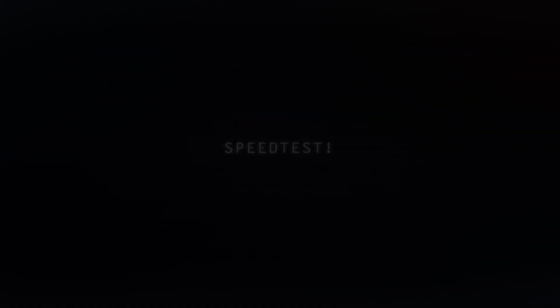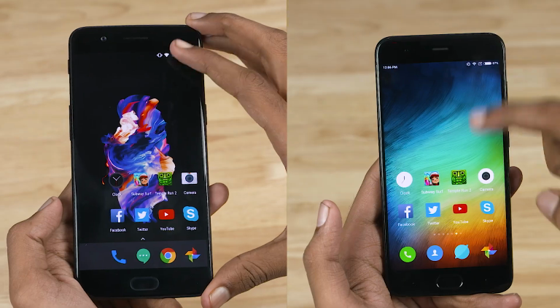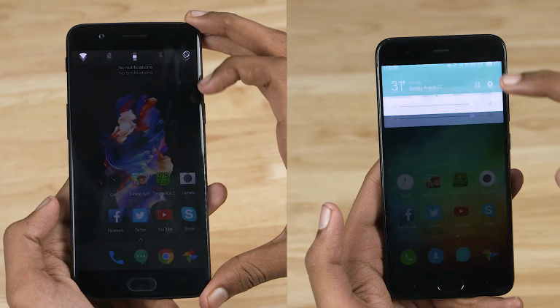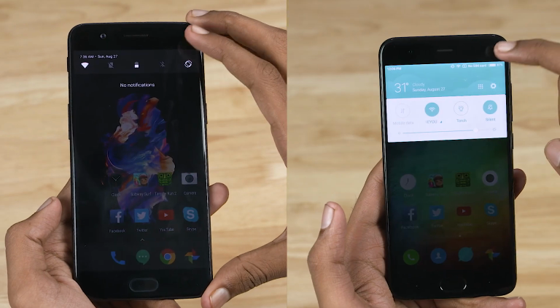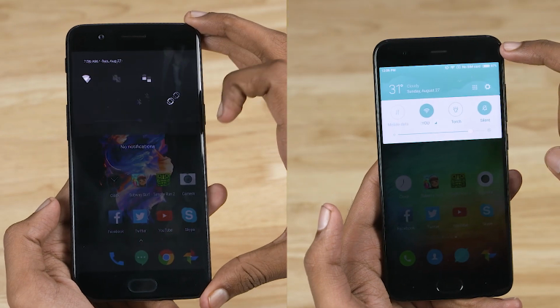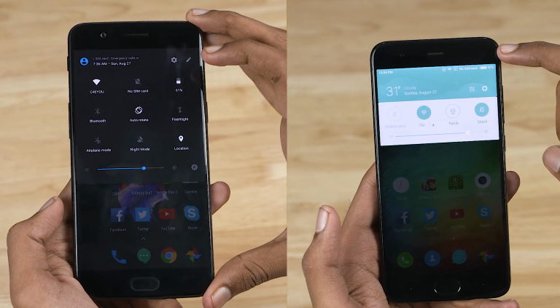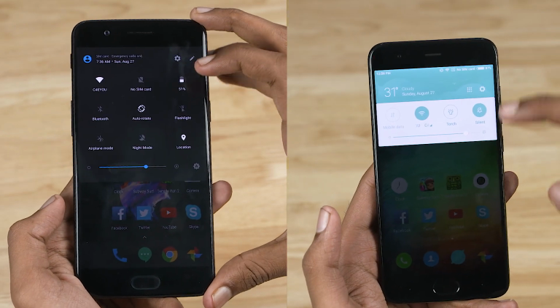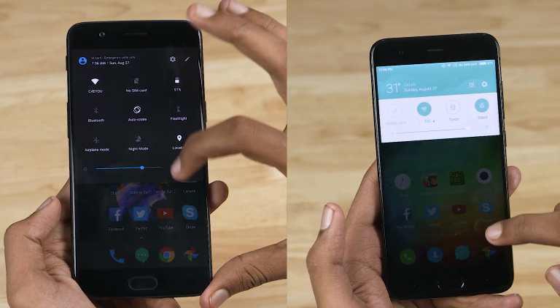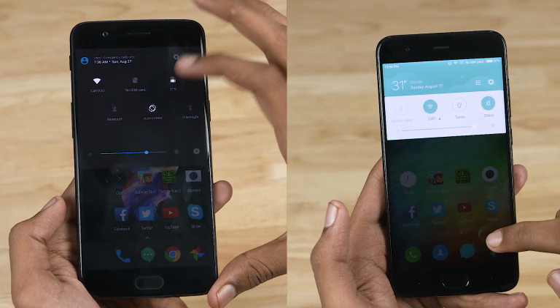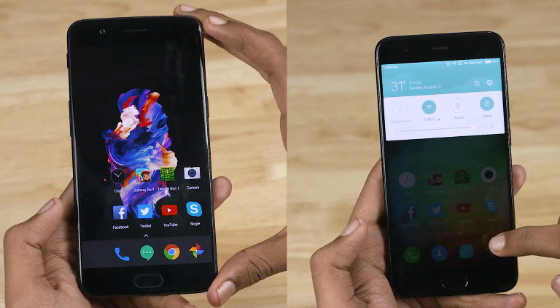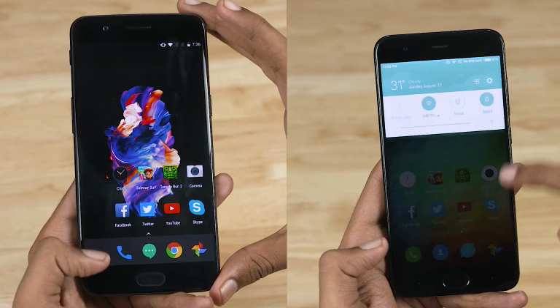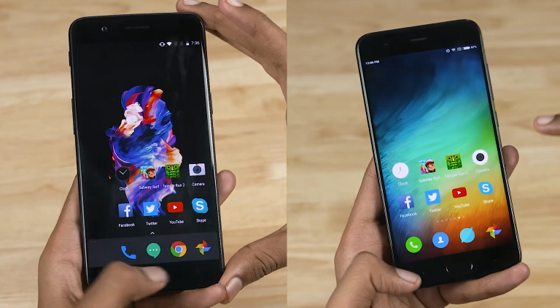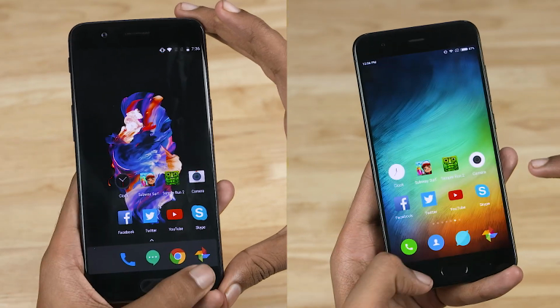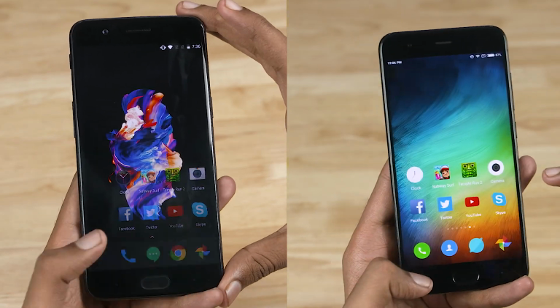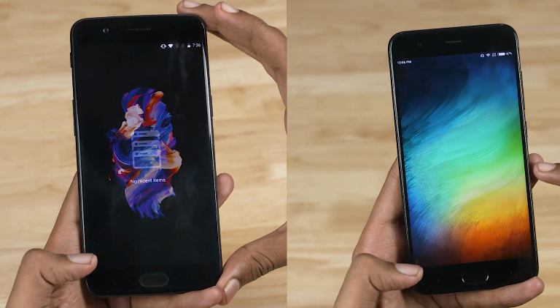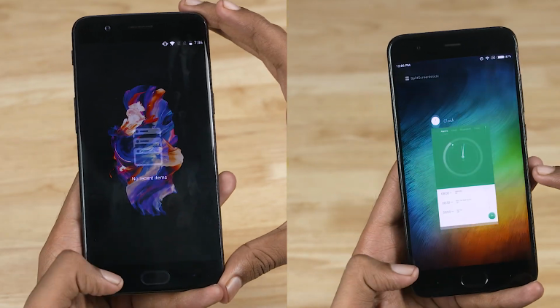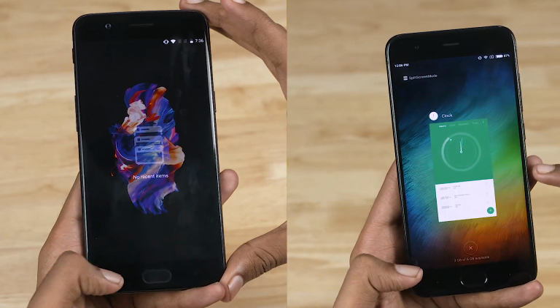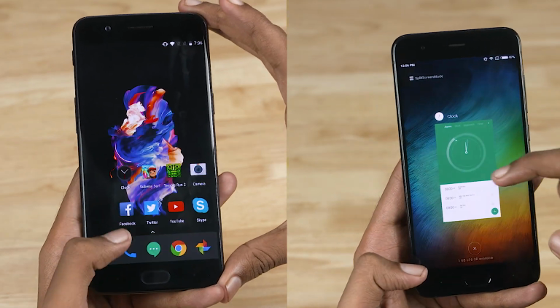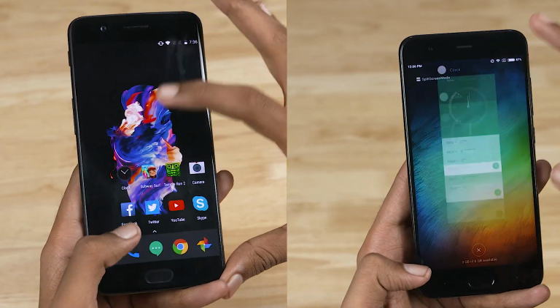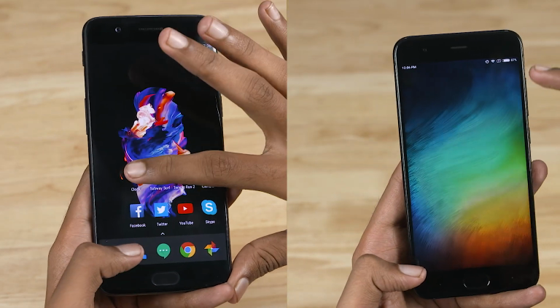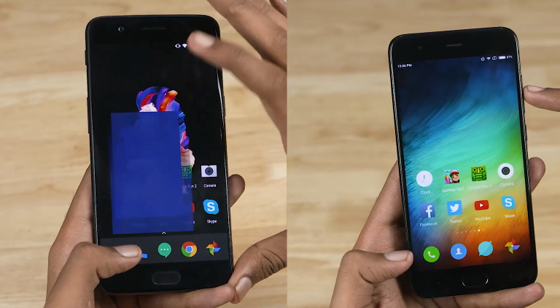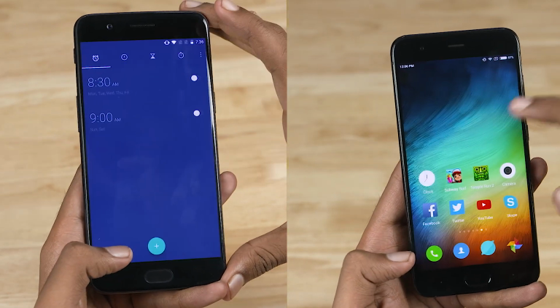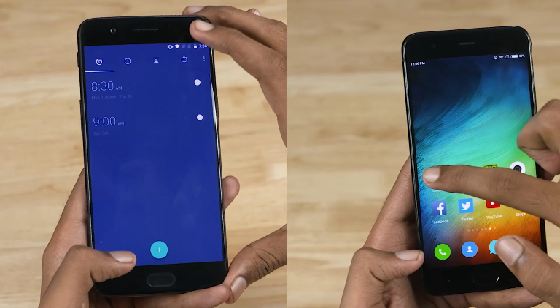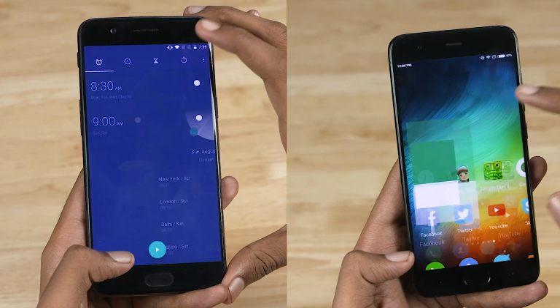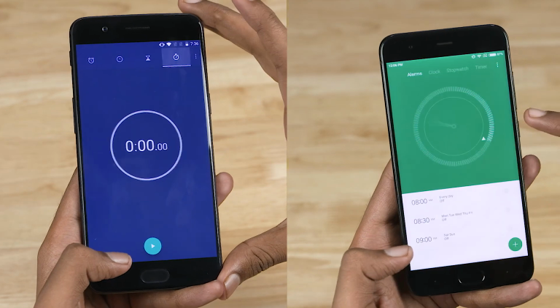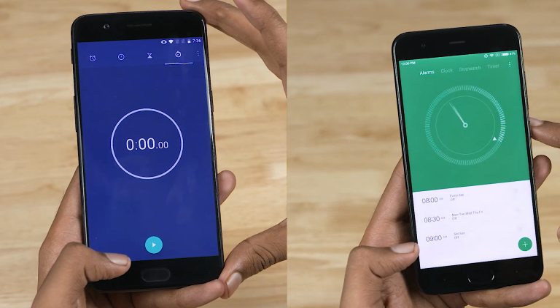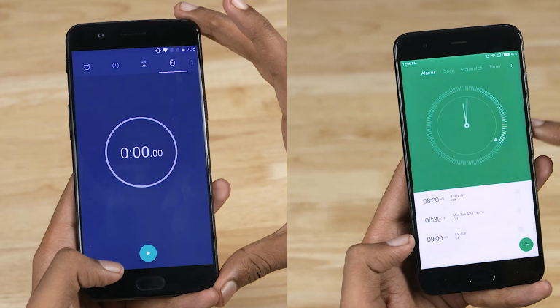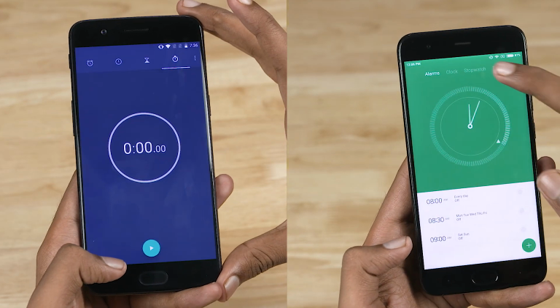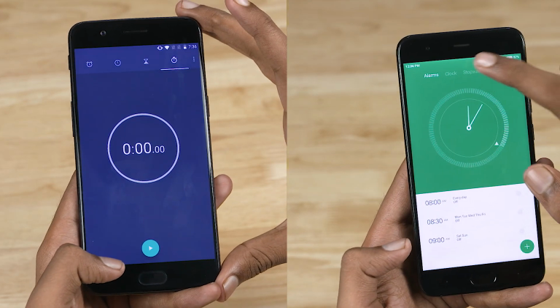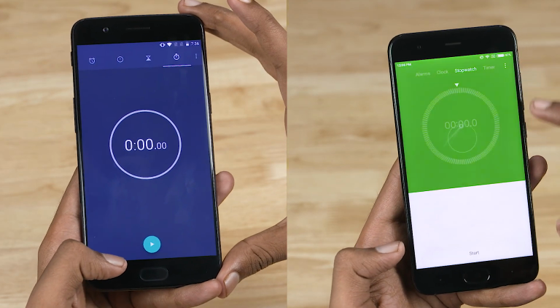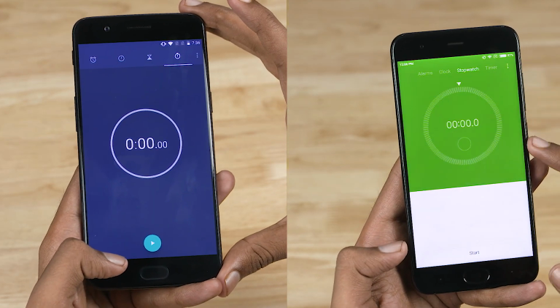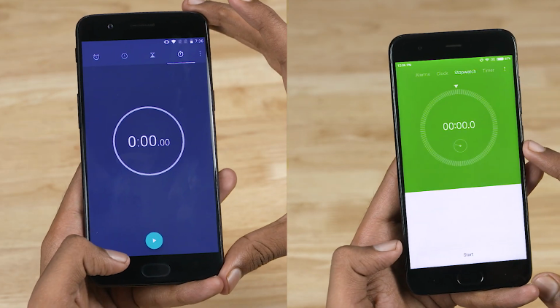Note that both phones are connected to the same wireless network and there are no apps running in the background. Let's go ahead and start the stopwatch.